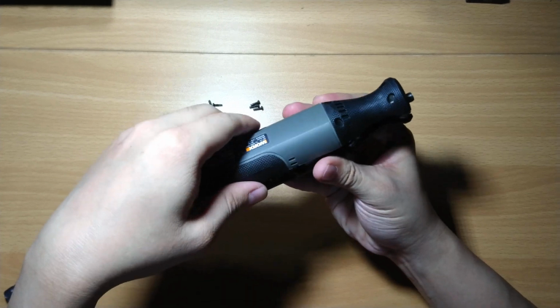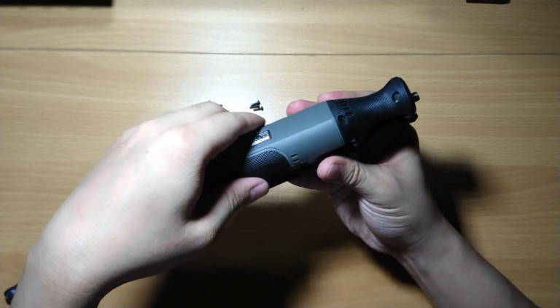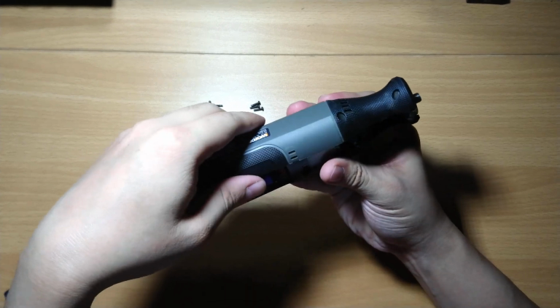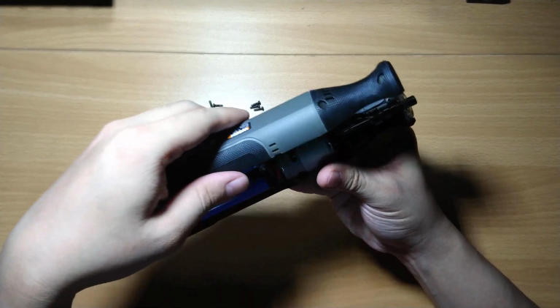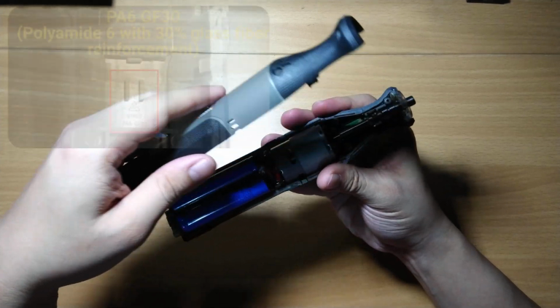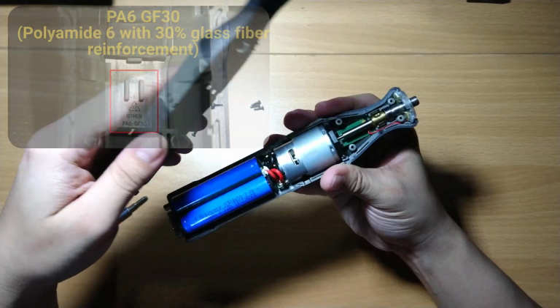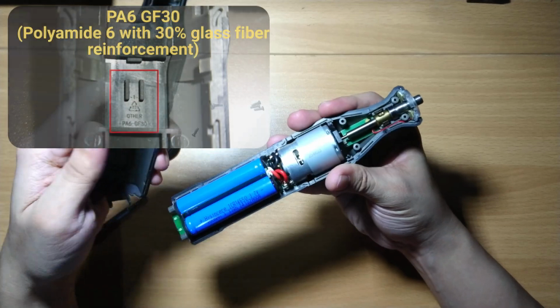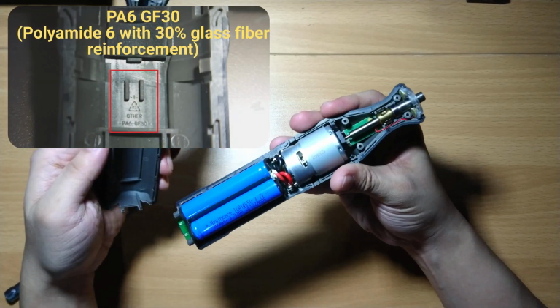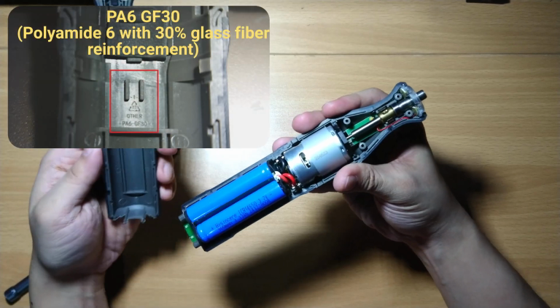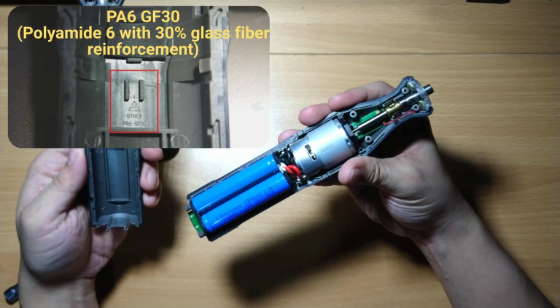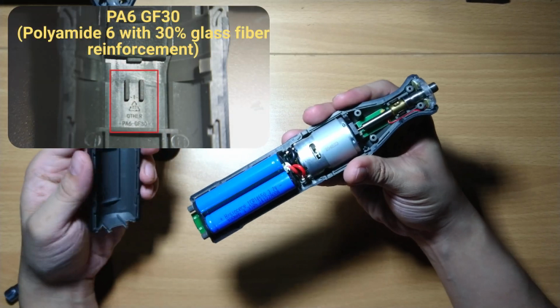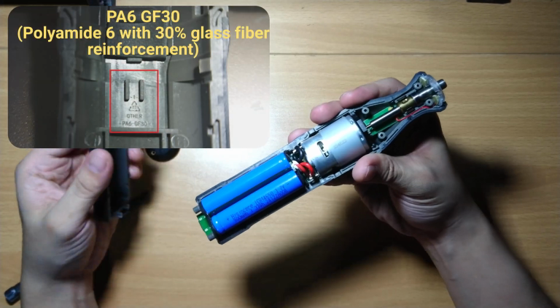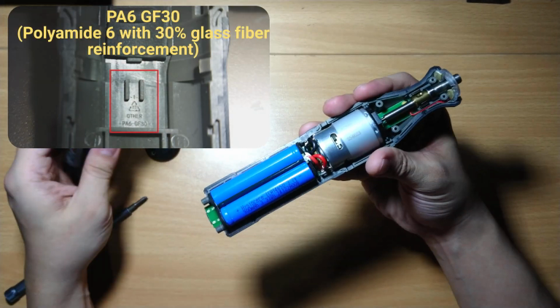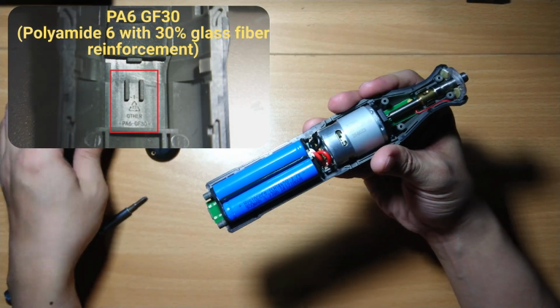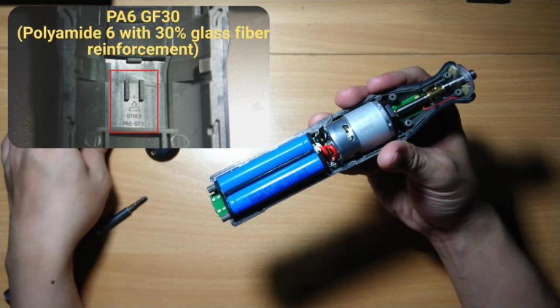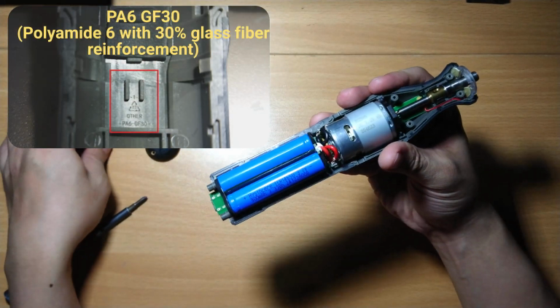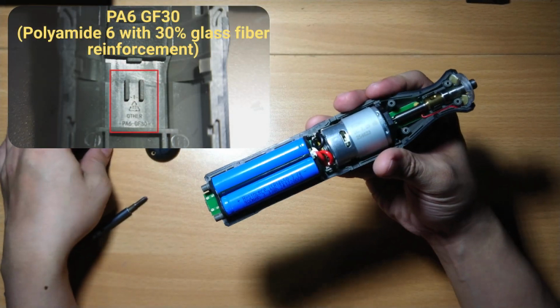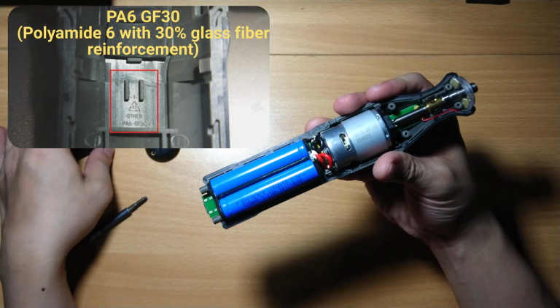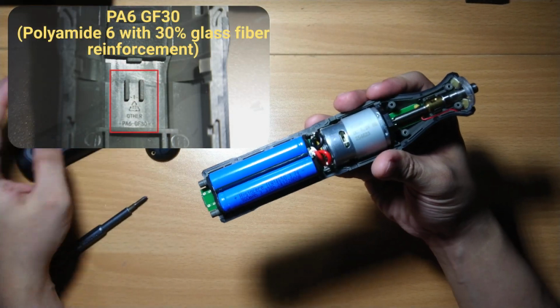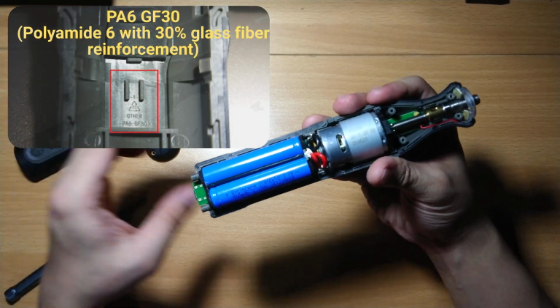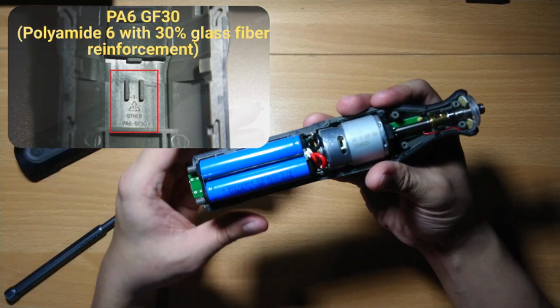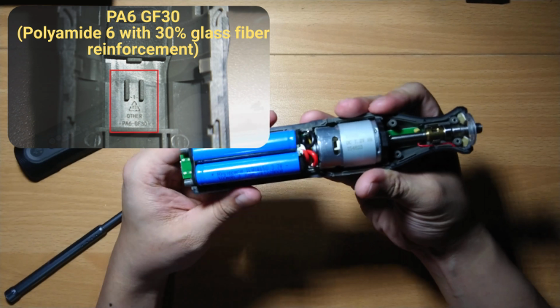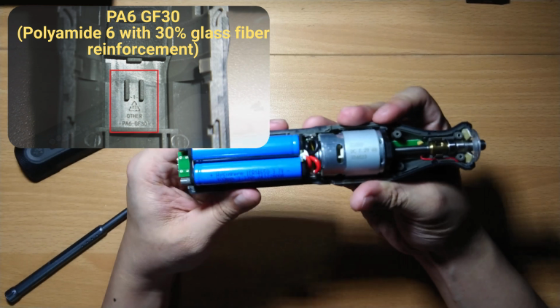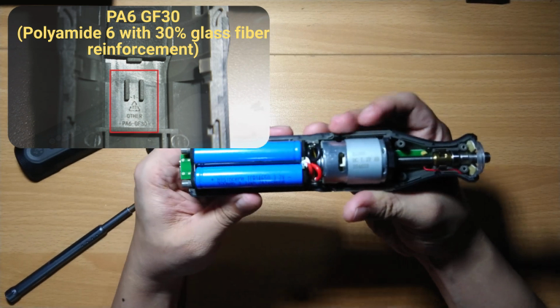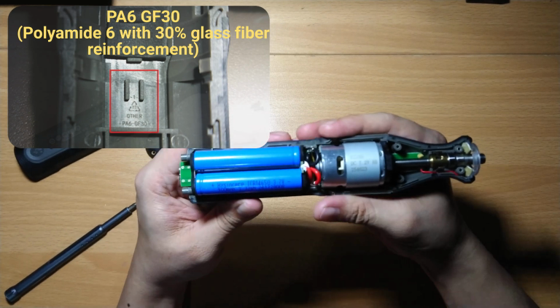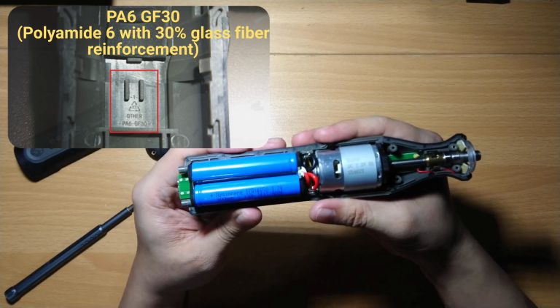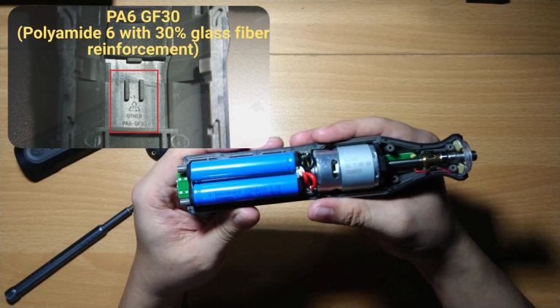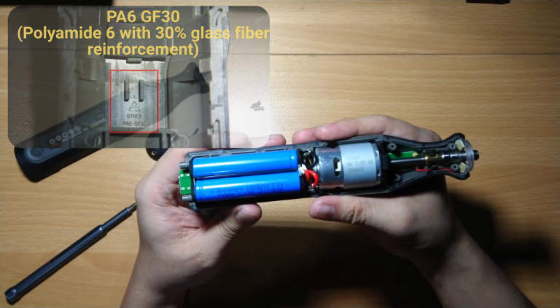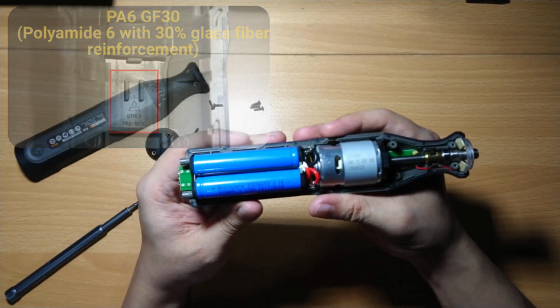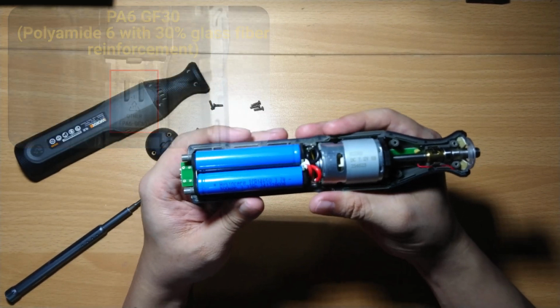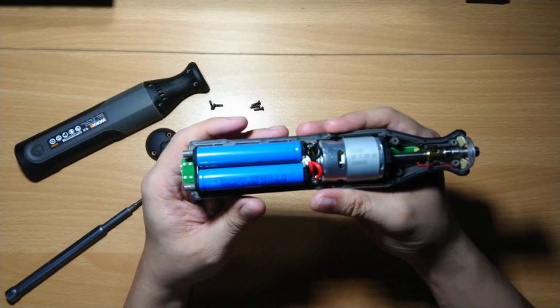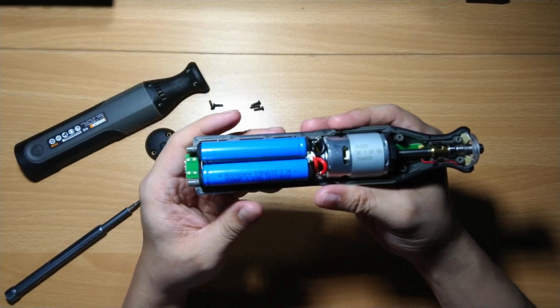The body is made from PA6GF30, the same material used for power tools like drills.